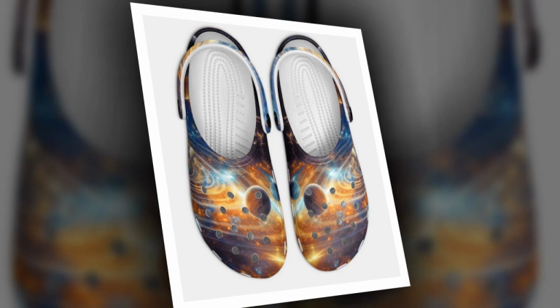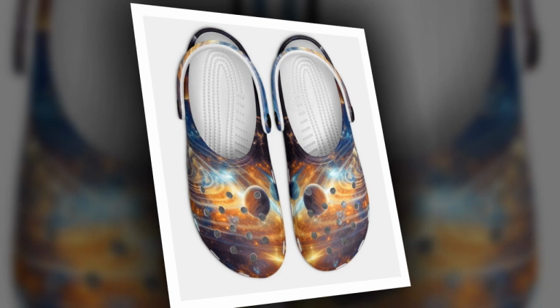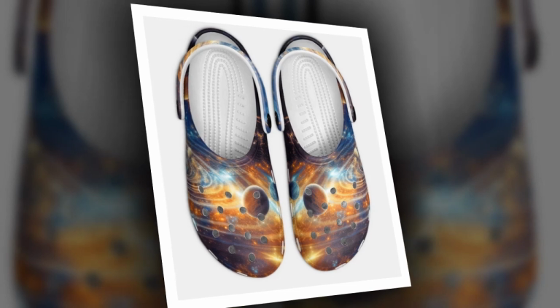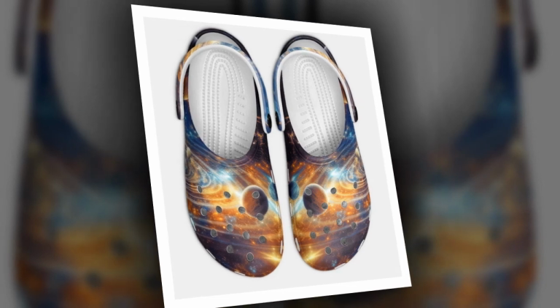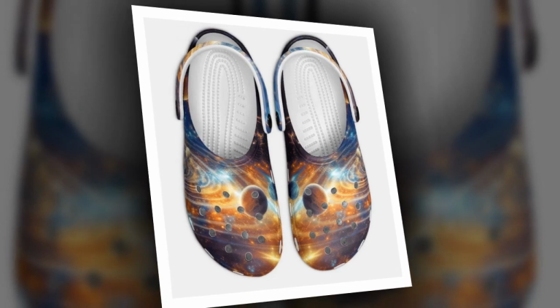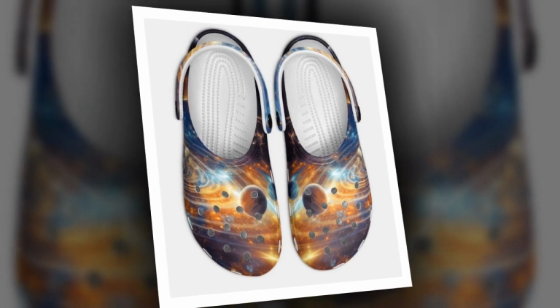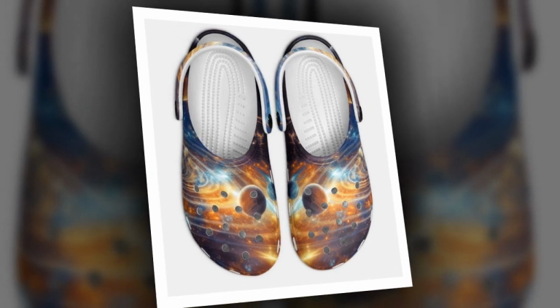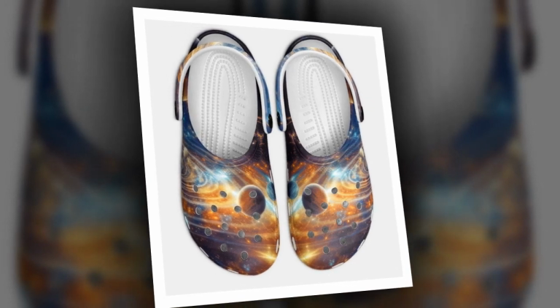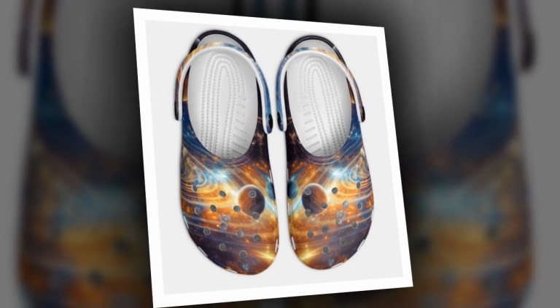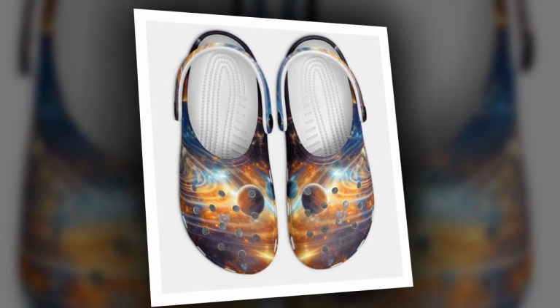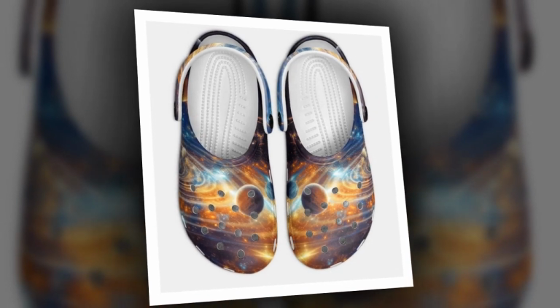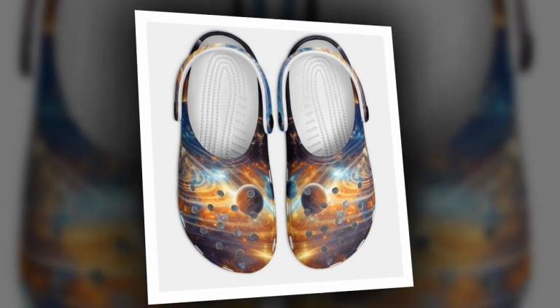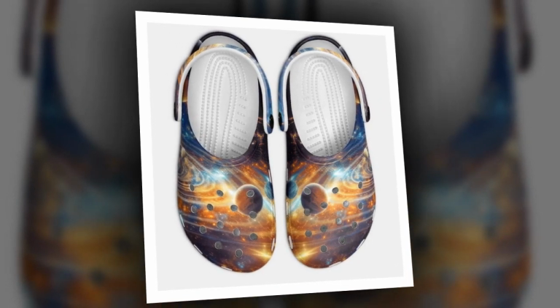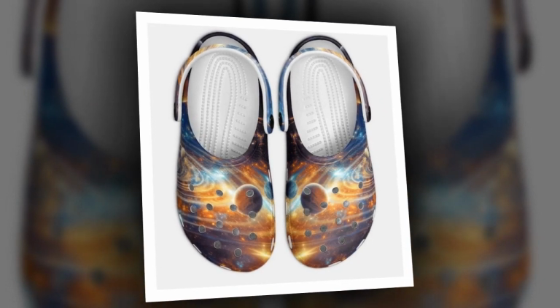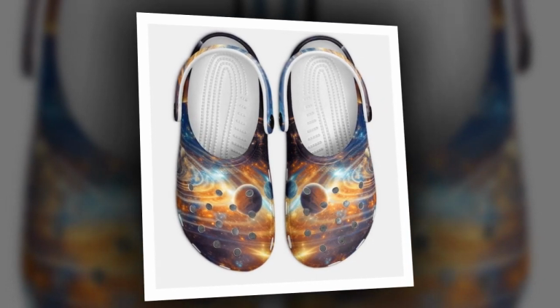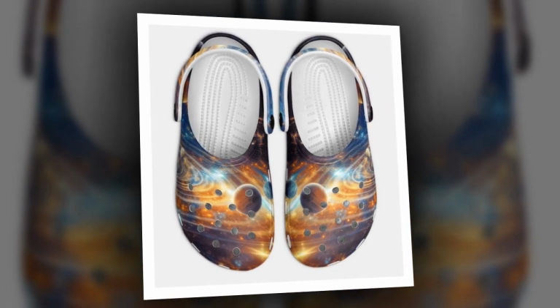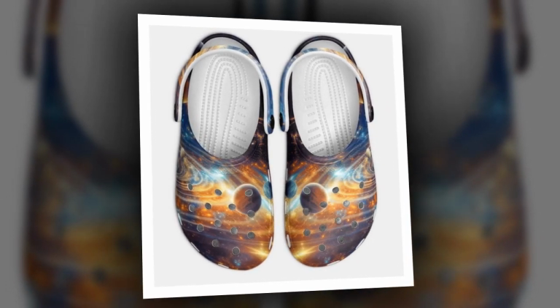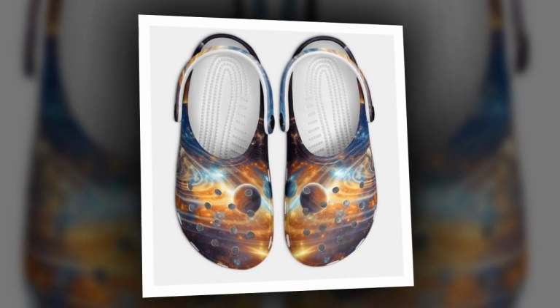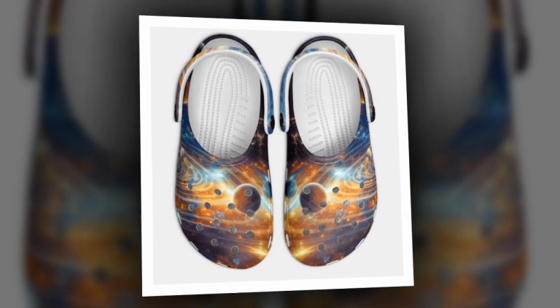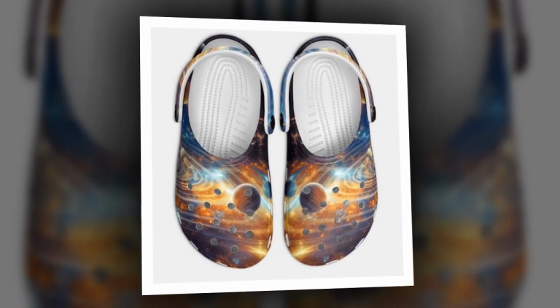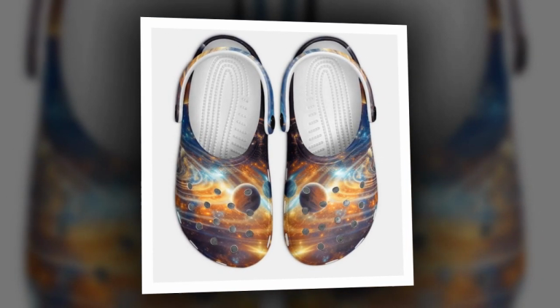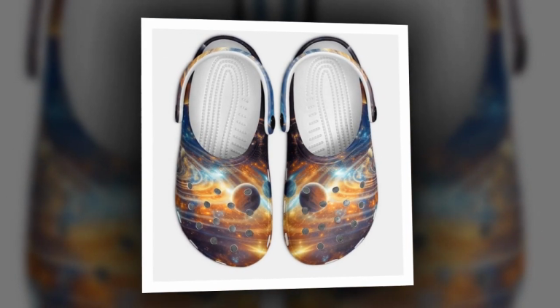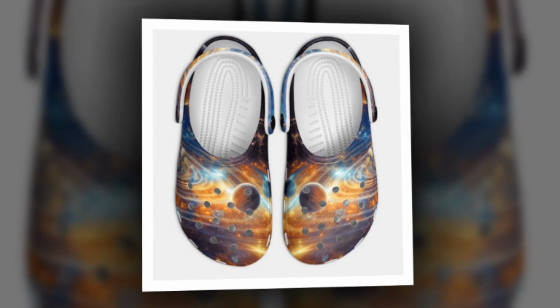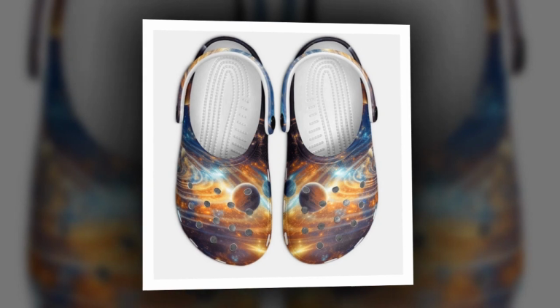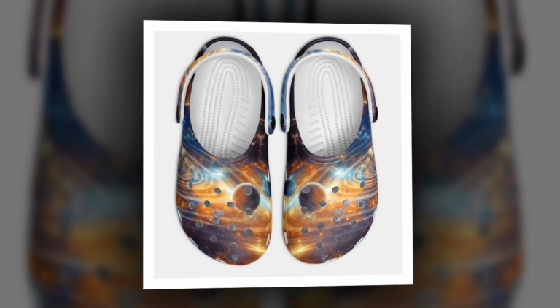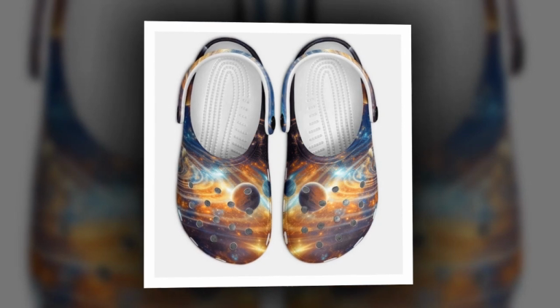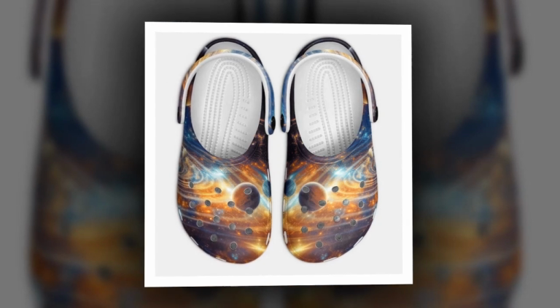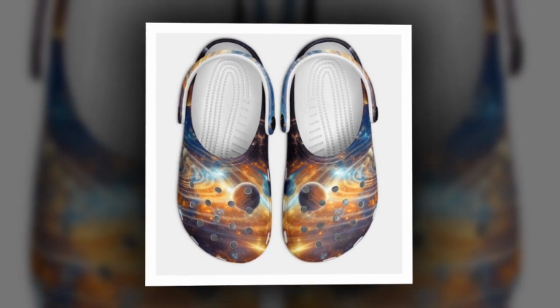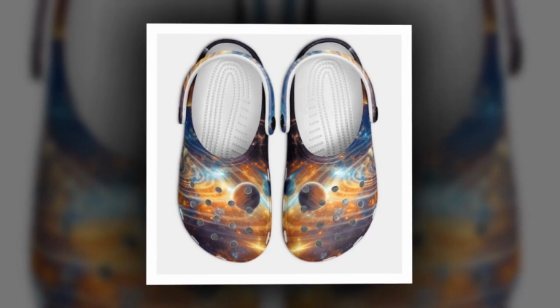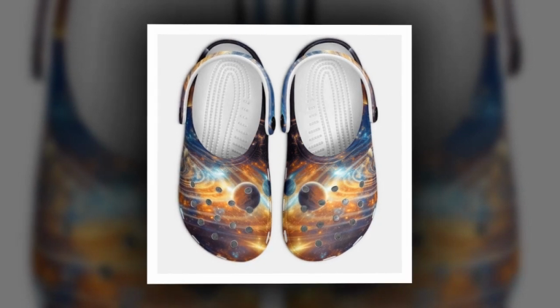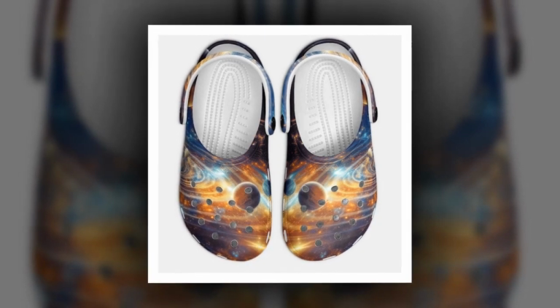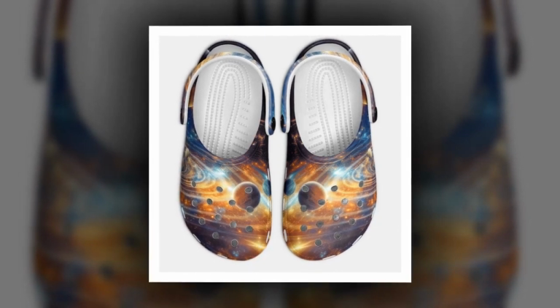Dear friends, welcome to today's video. We hope you are healthy. We hope your family is healthy. In today's video, we will present Galaxy Crocs.